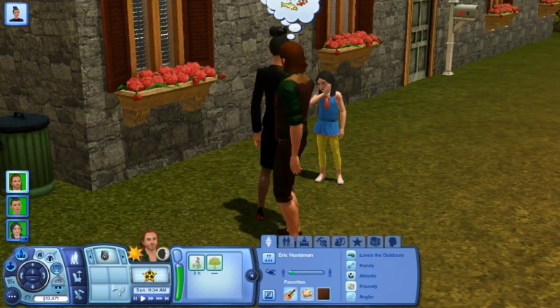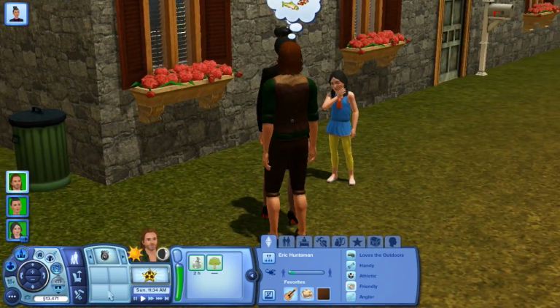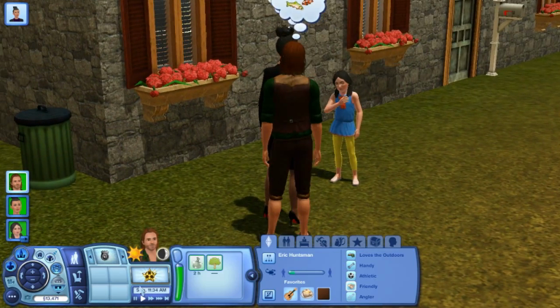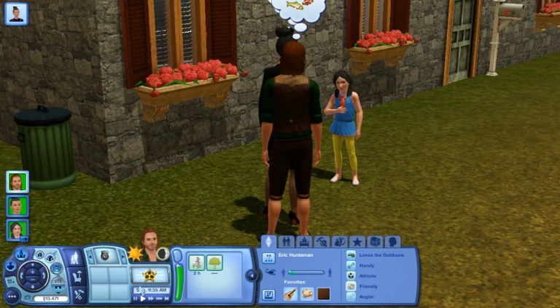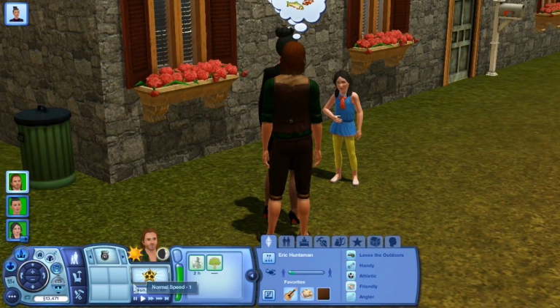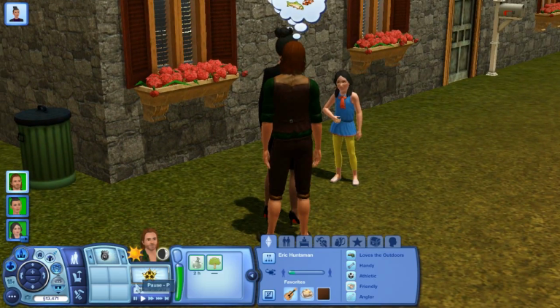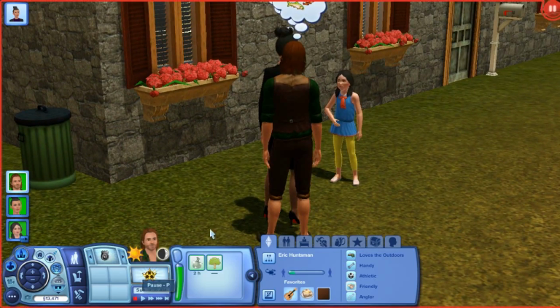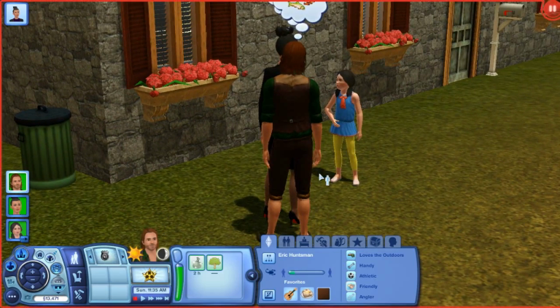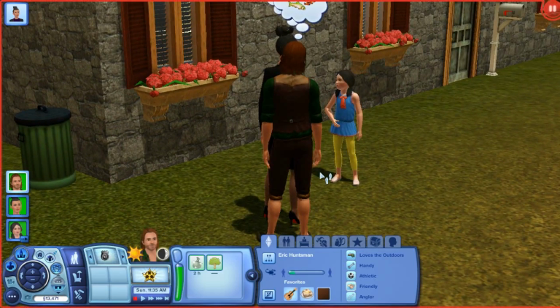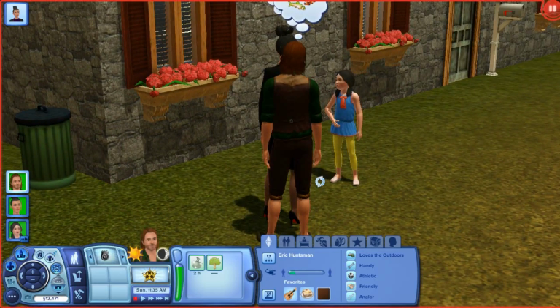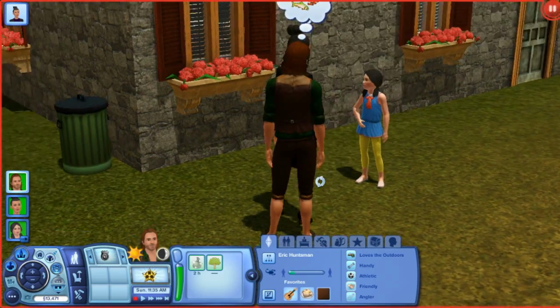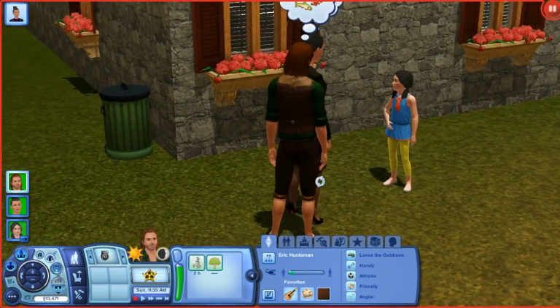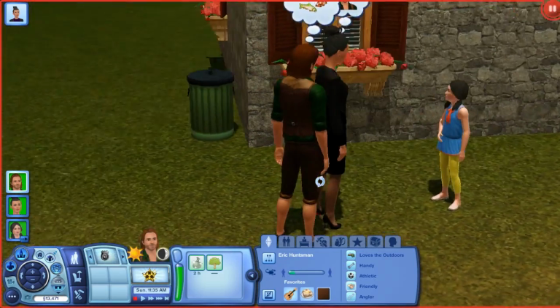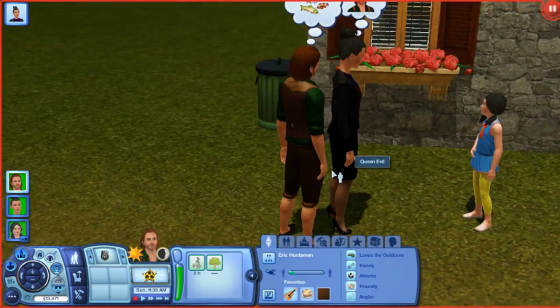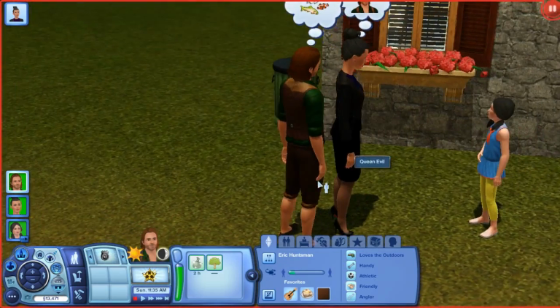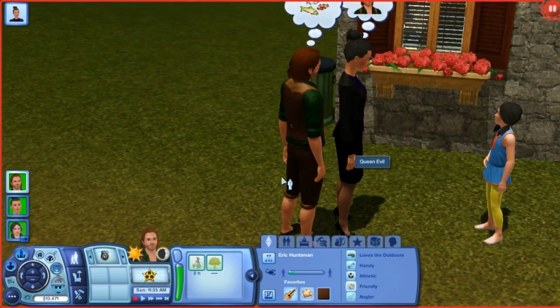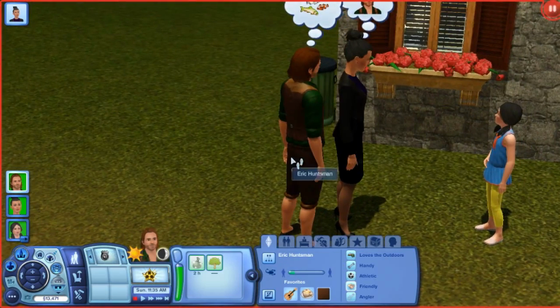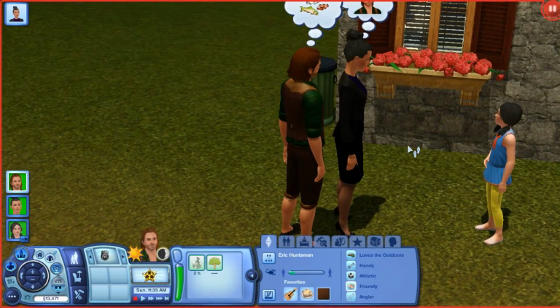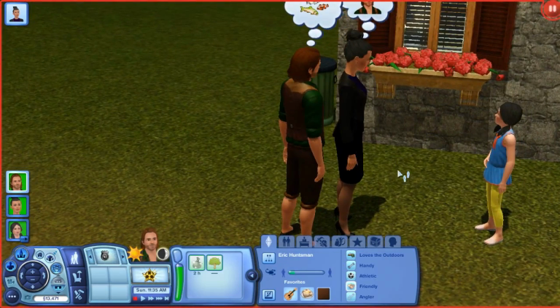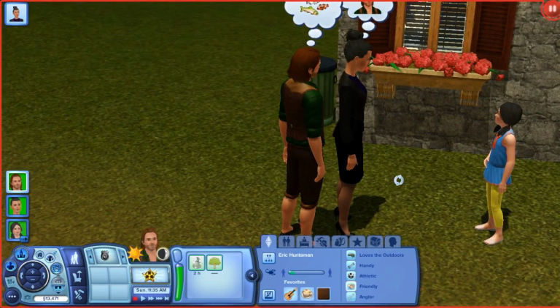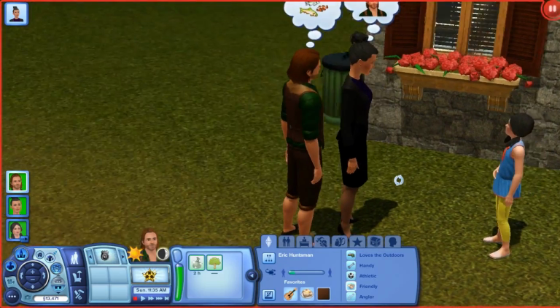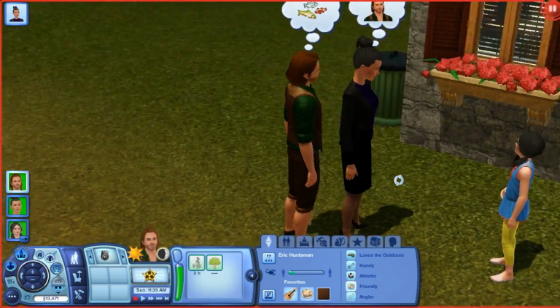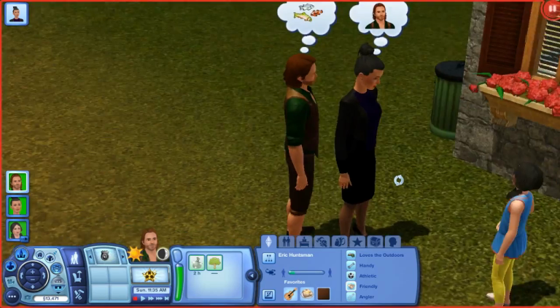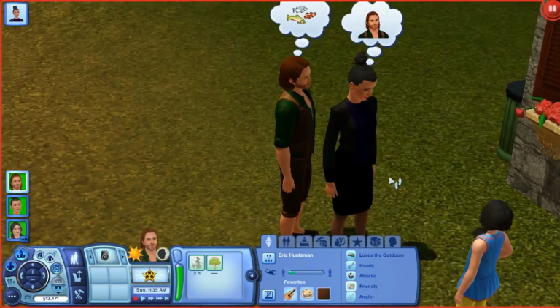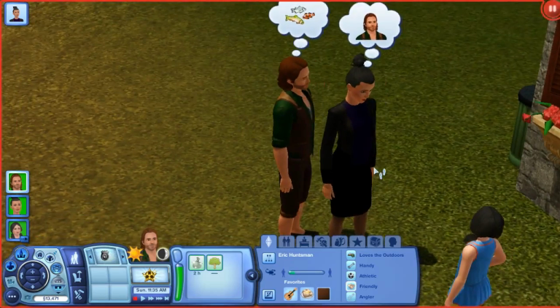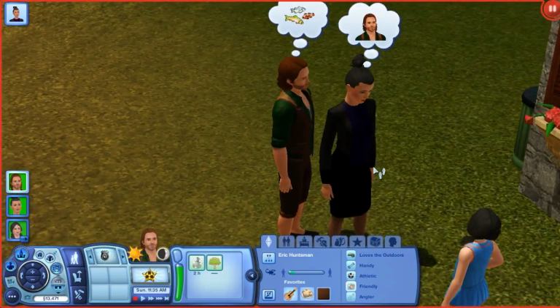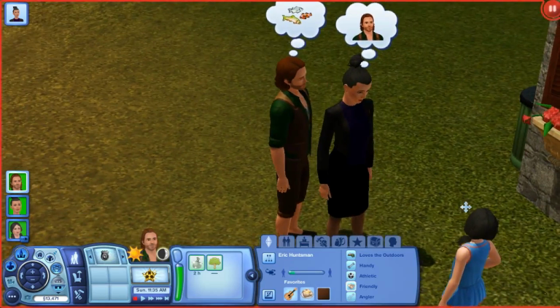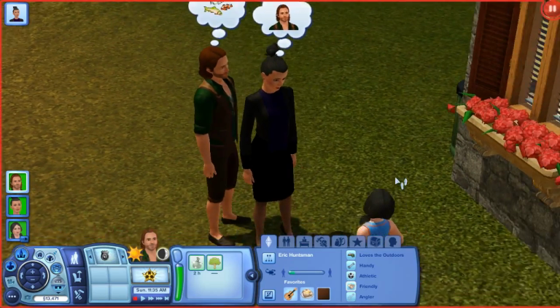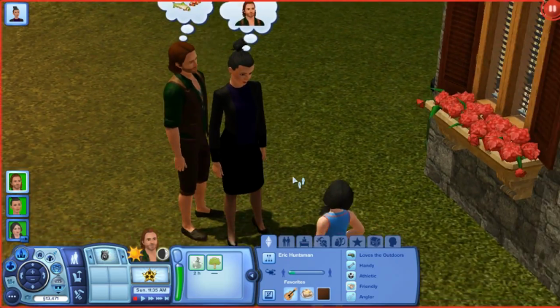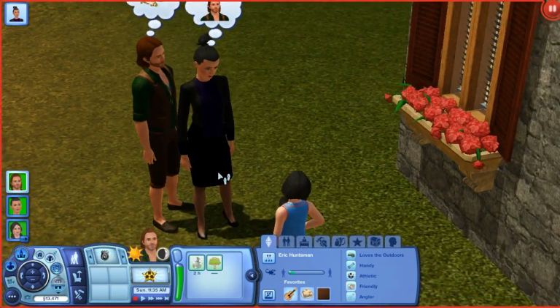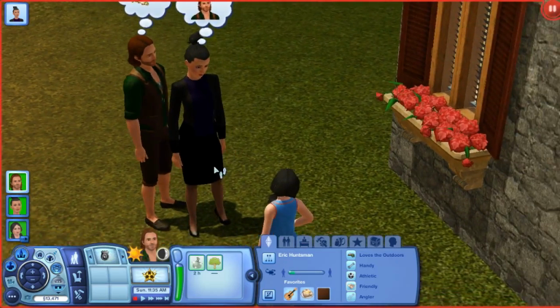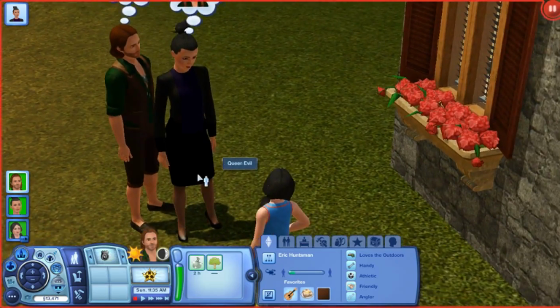Then we have the Queen — the Evil Queen.